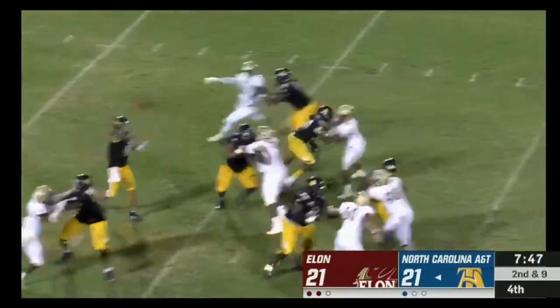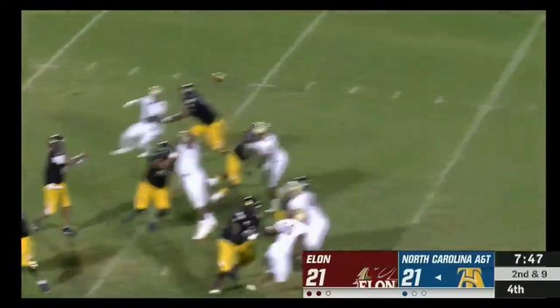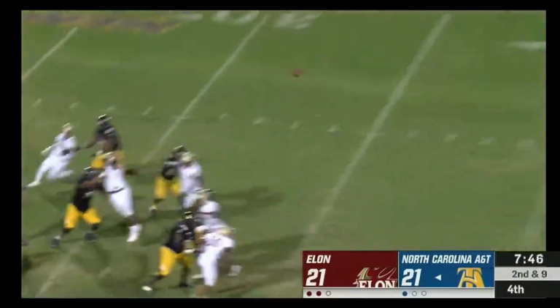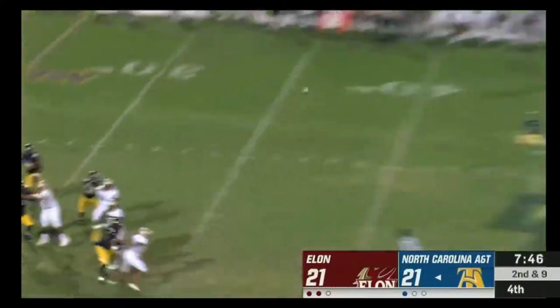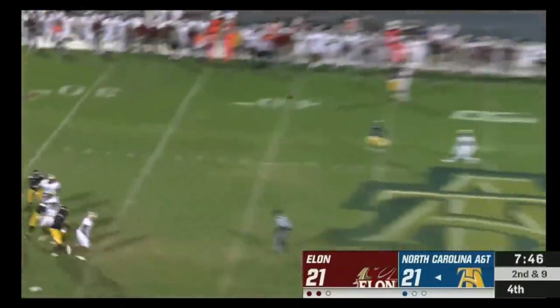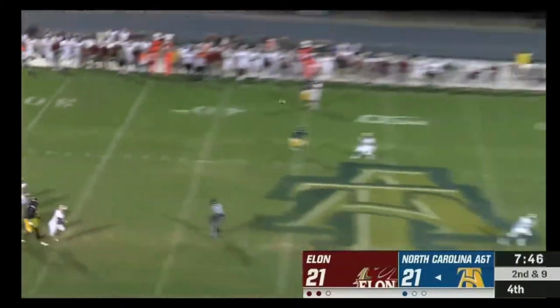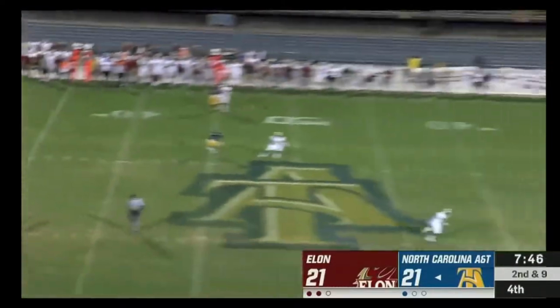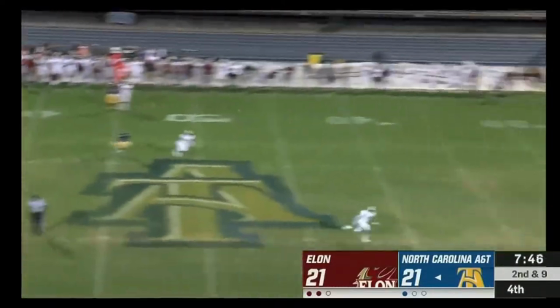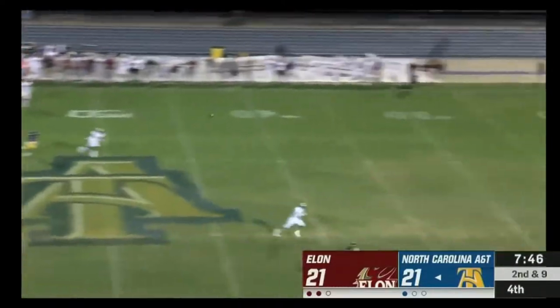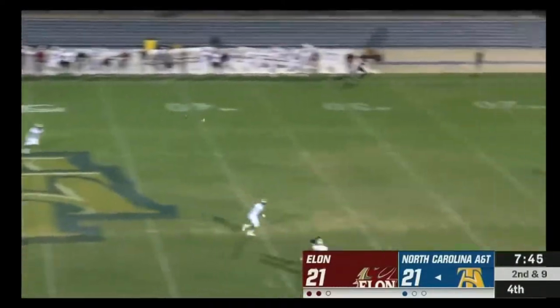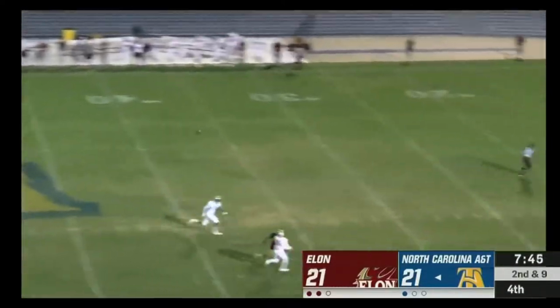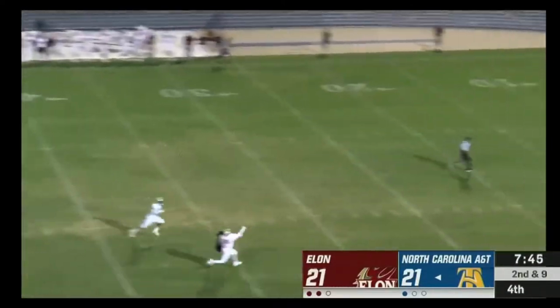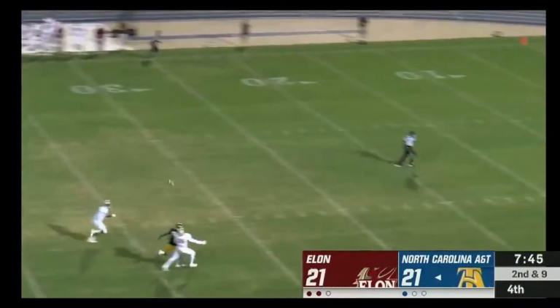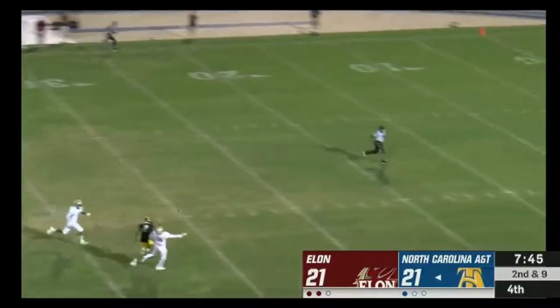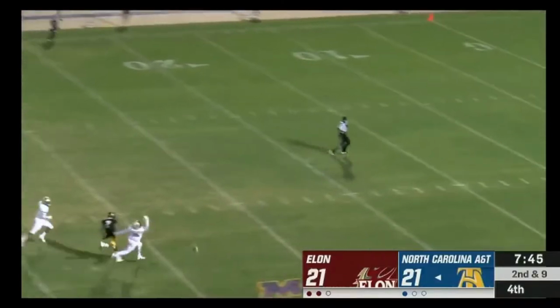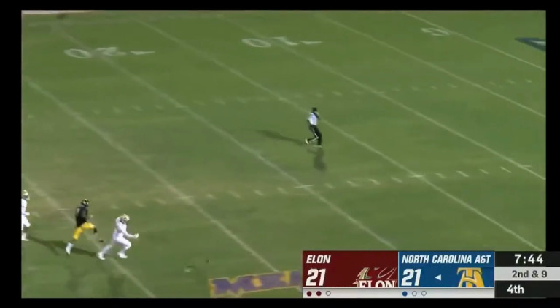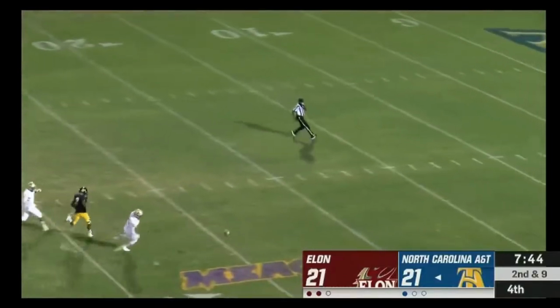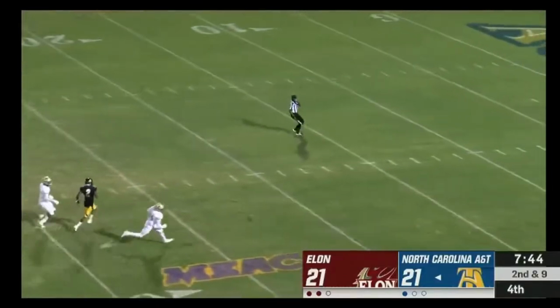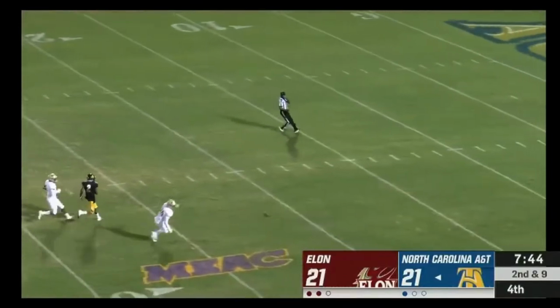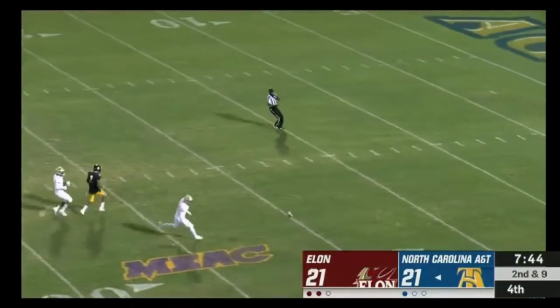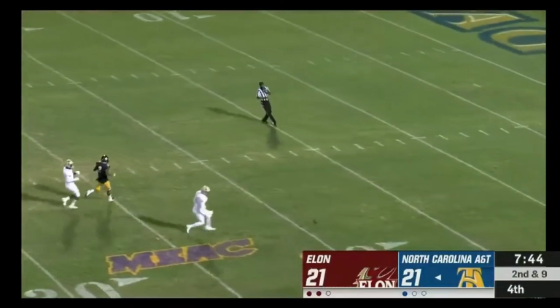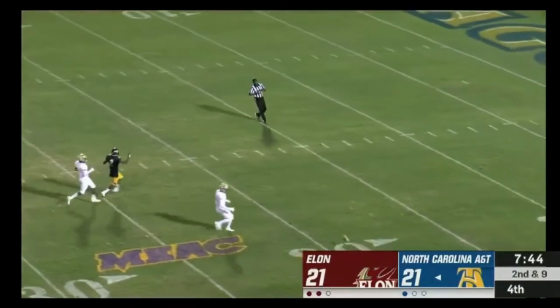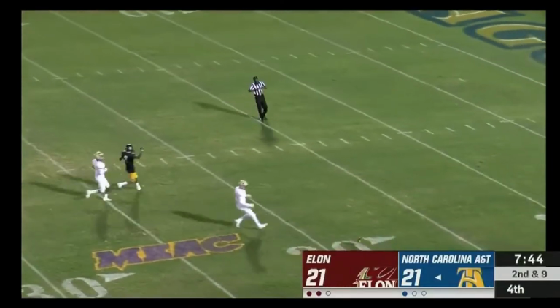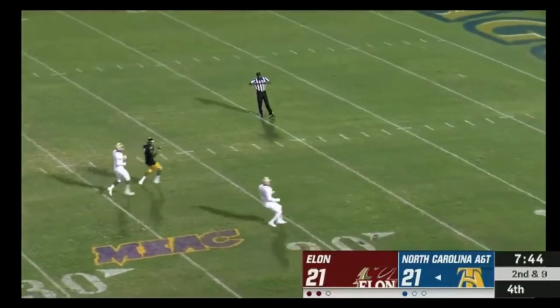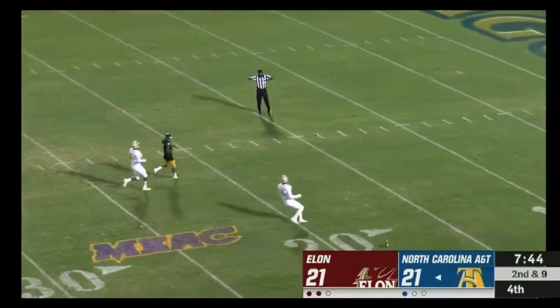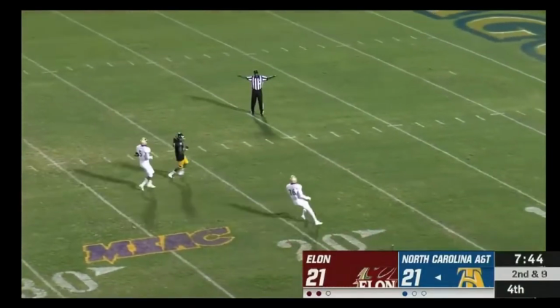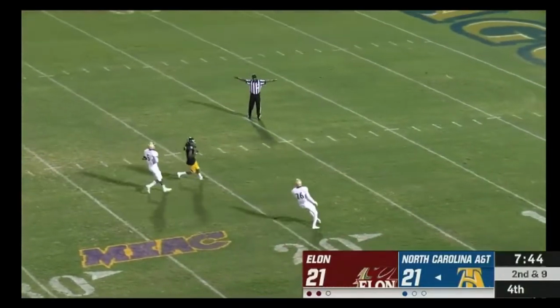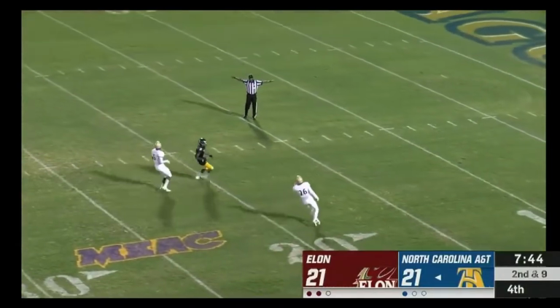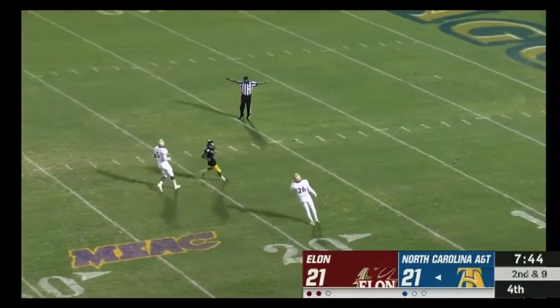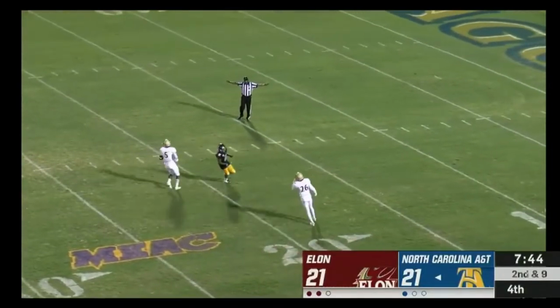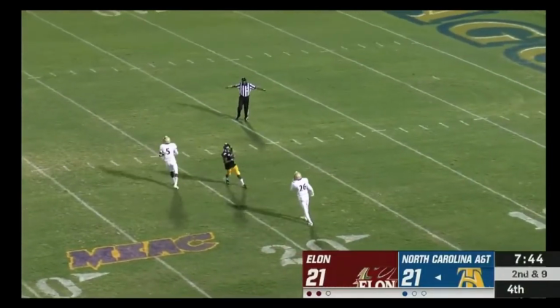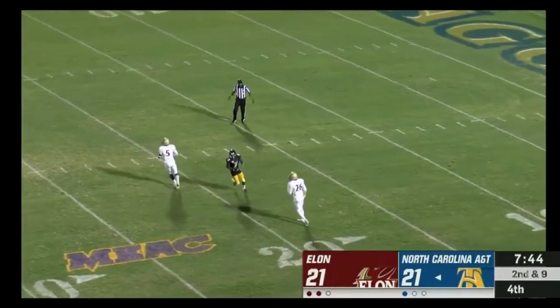Carter looking downfield — lofts one down the seam and it will fall incomplete.